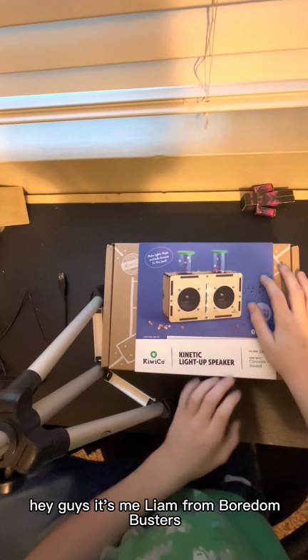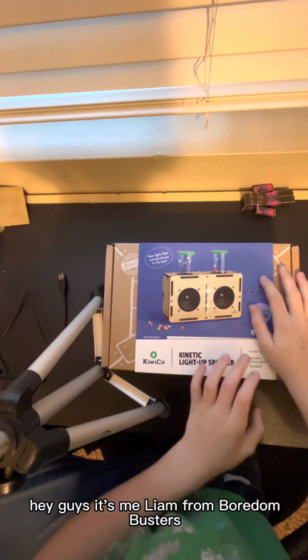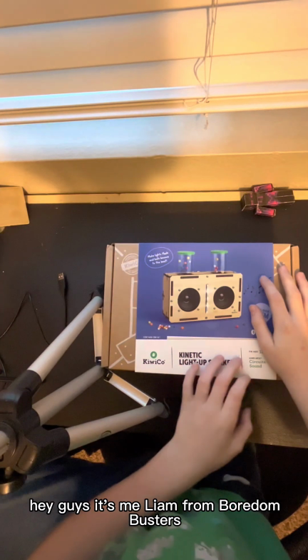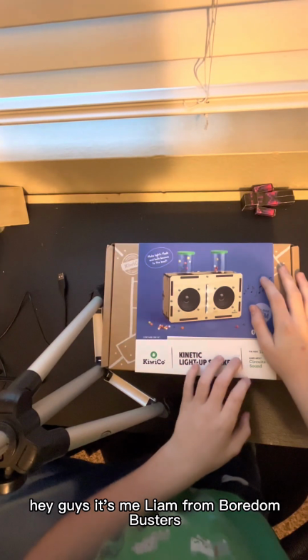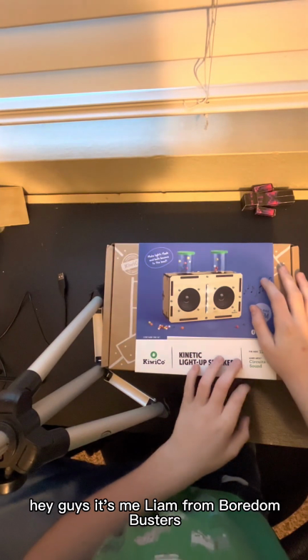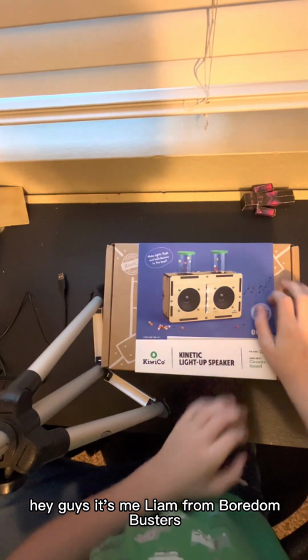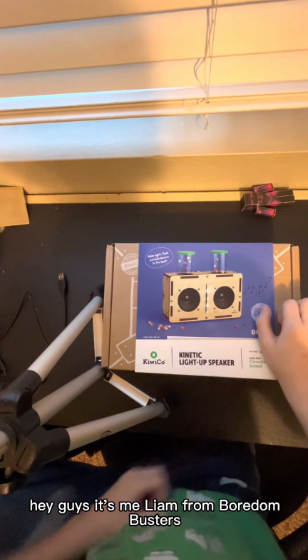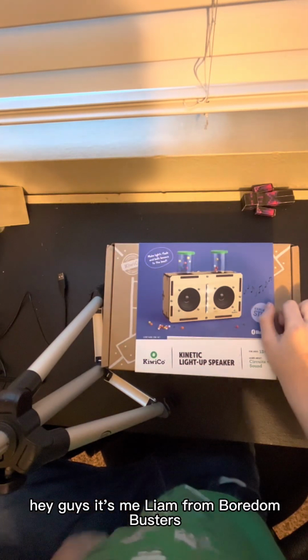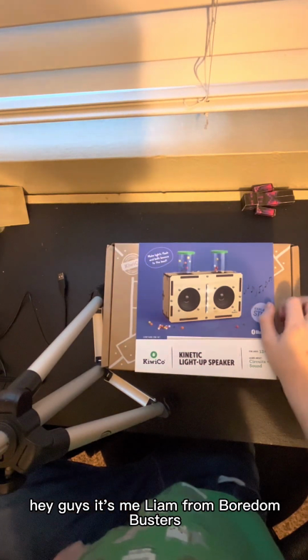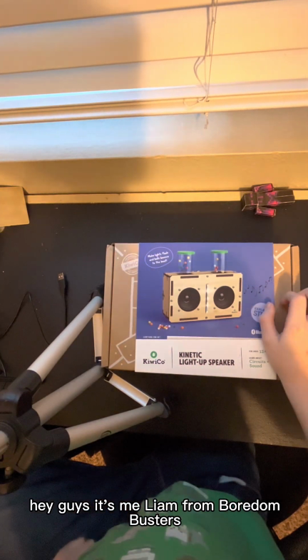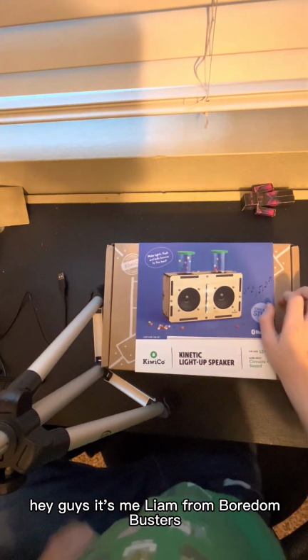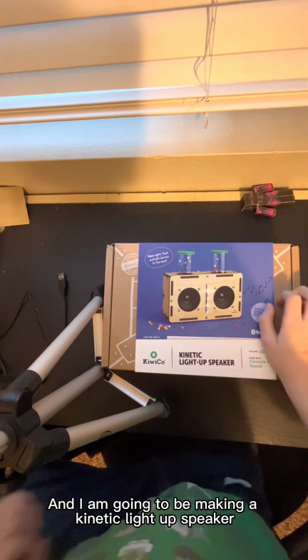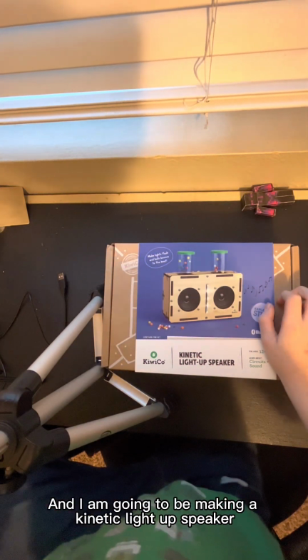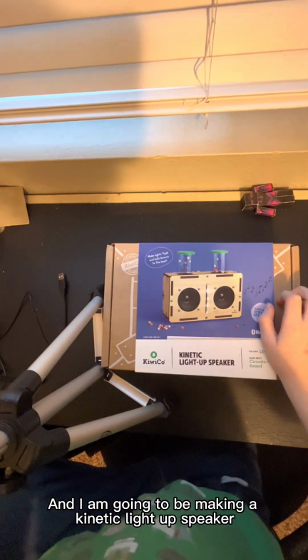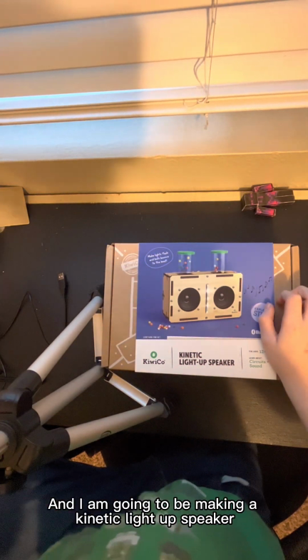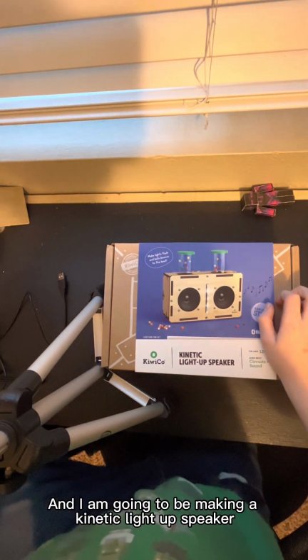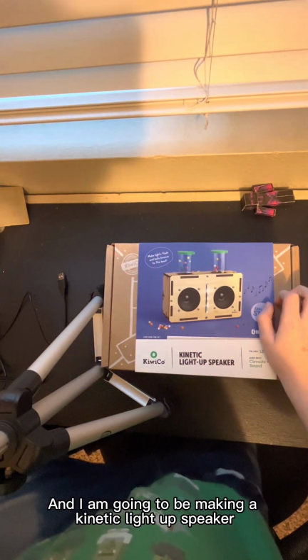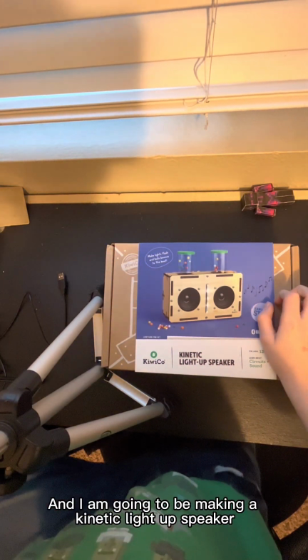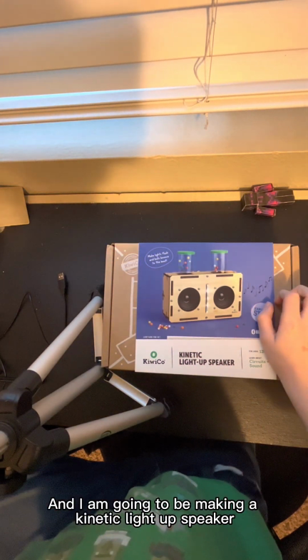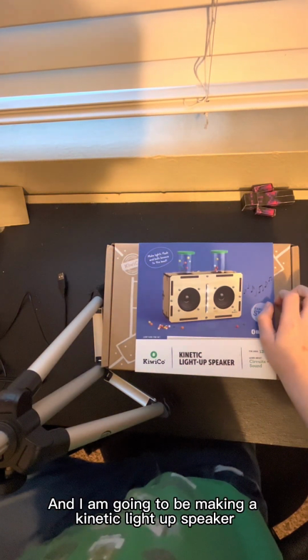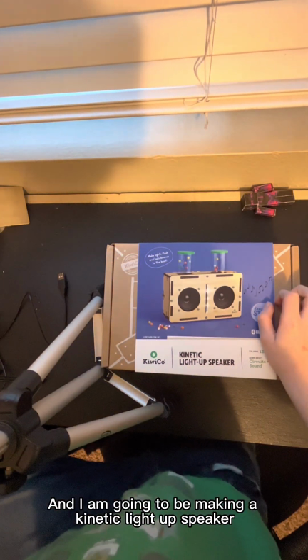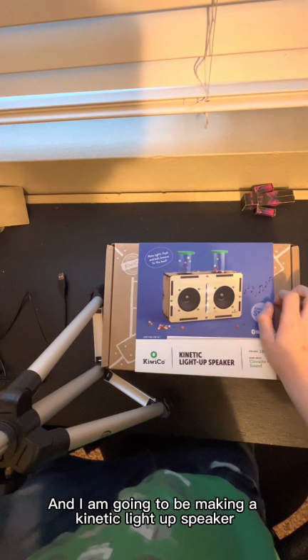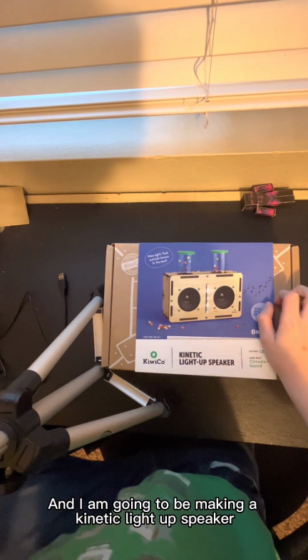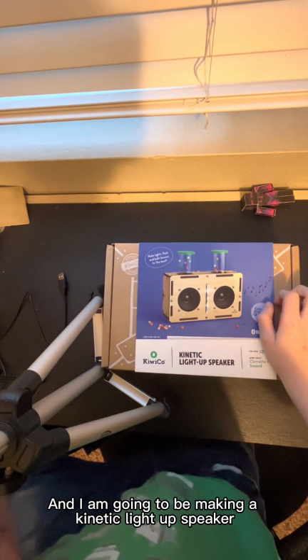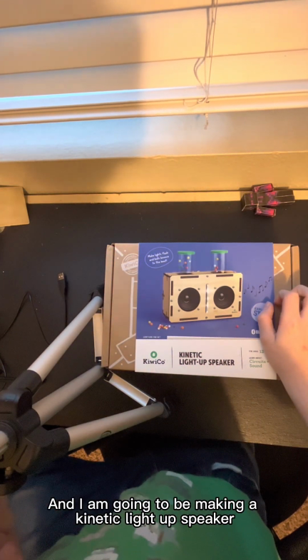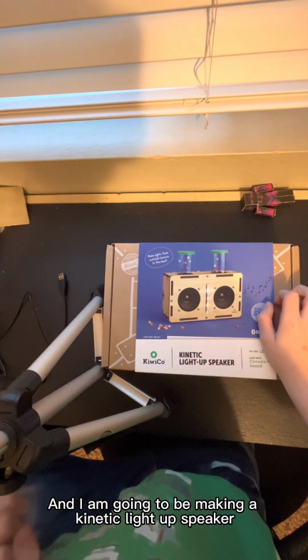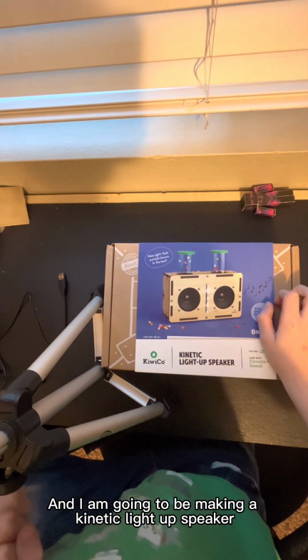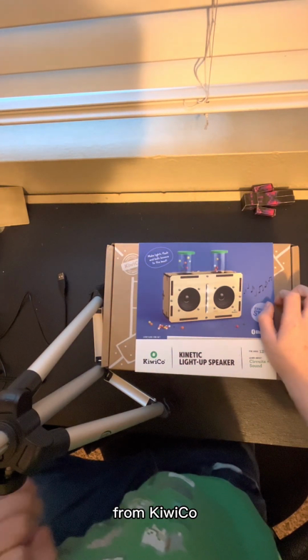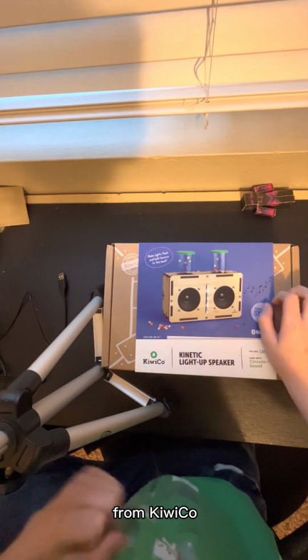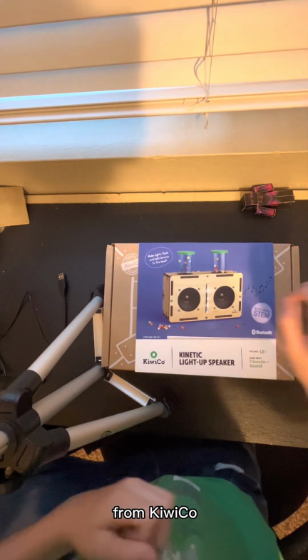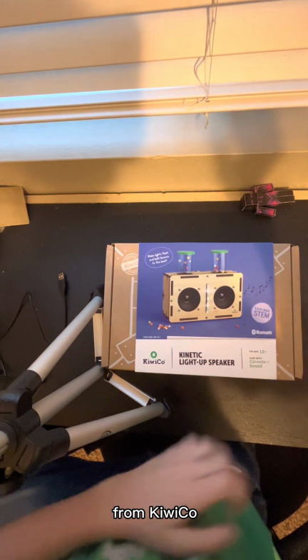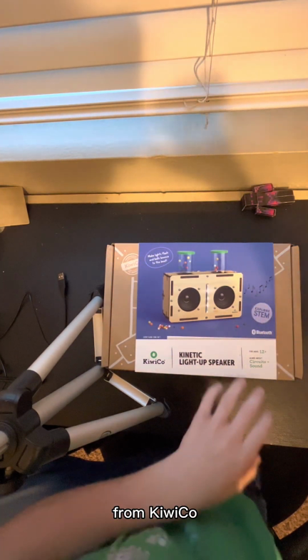Hey guys, it's me Liam from Border Busters, and today we're going to be making a kinetic light-up speaker from KiwiCo.